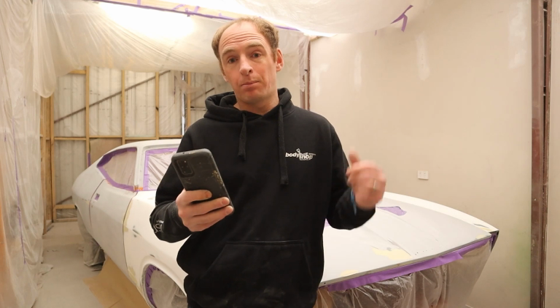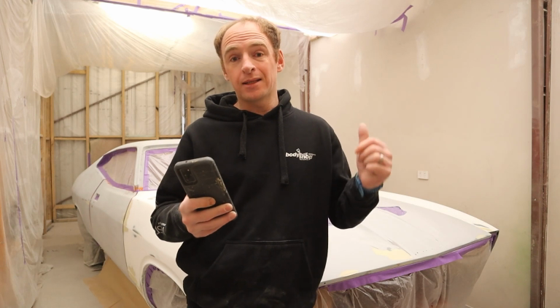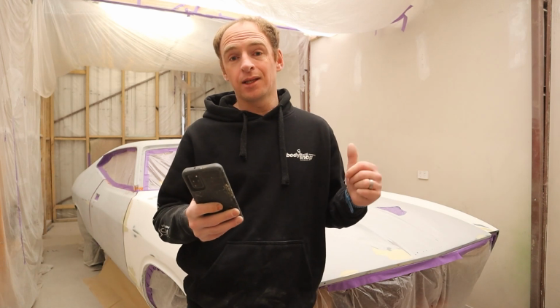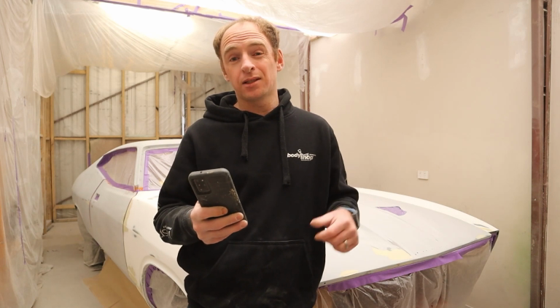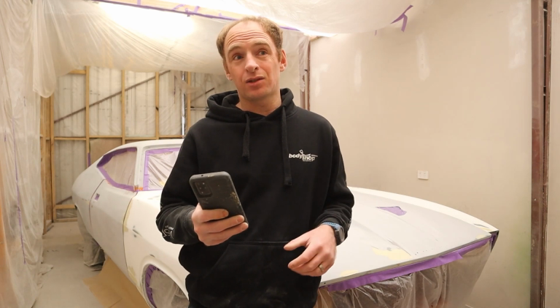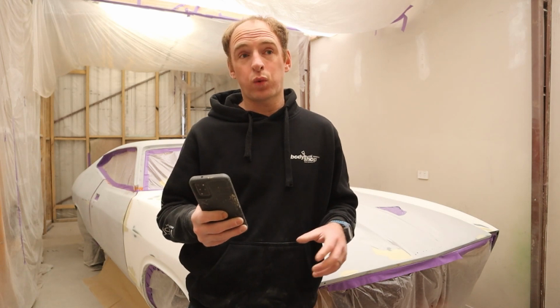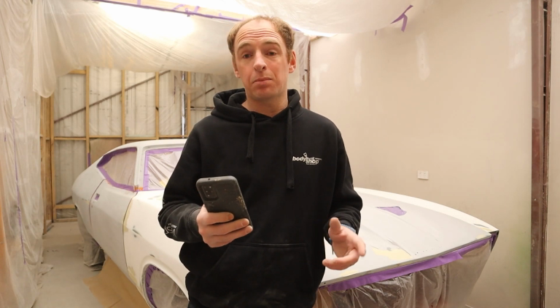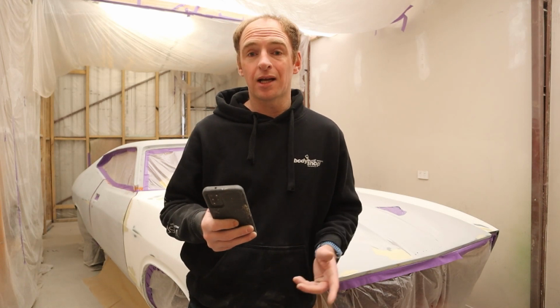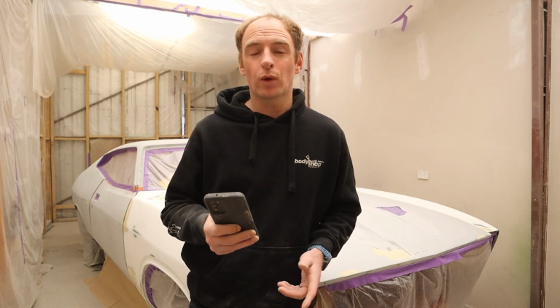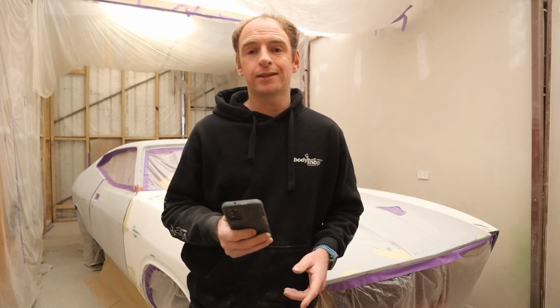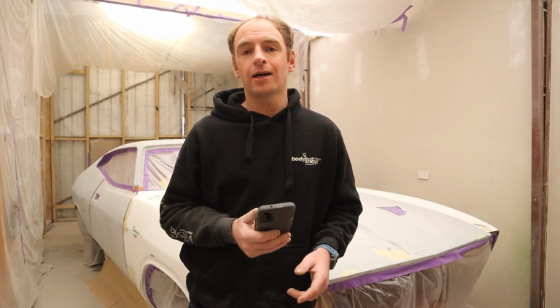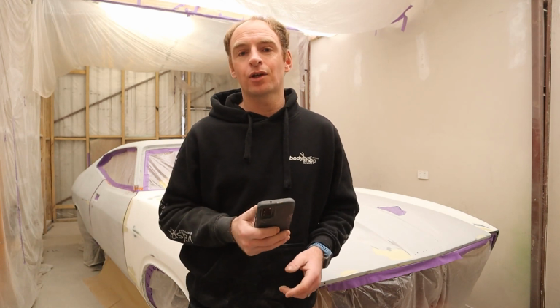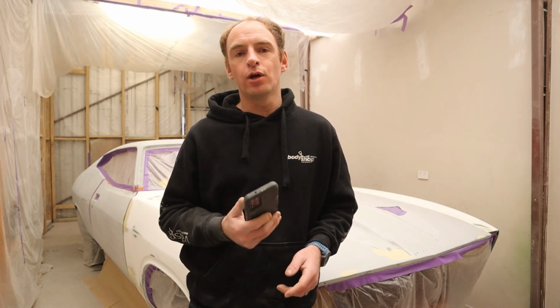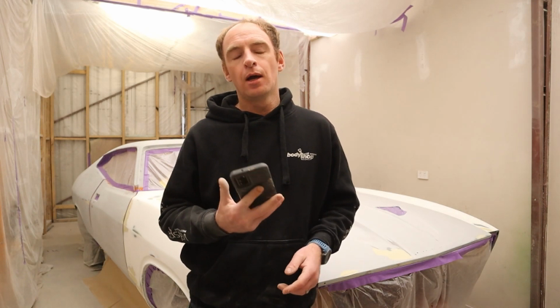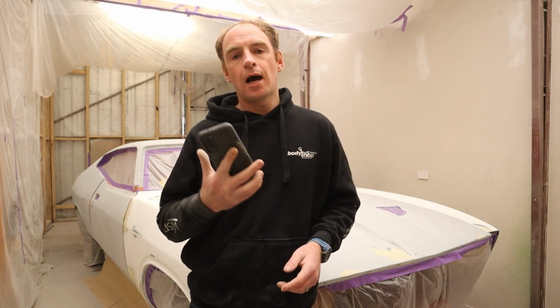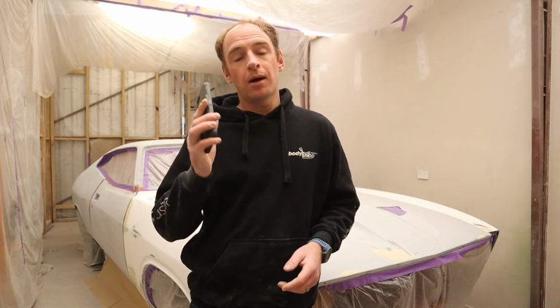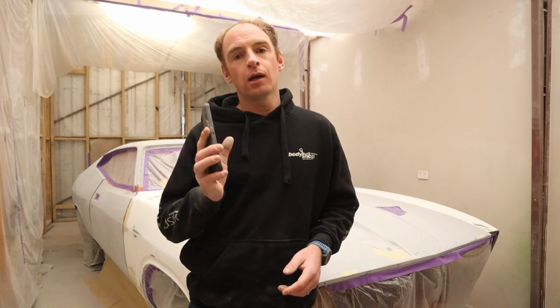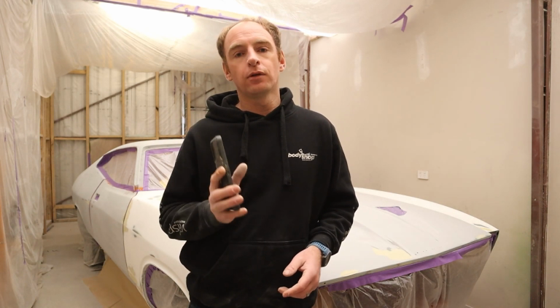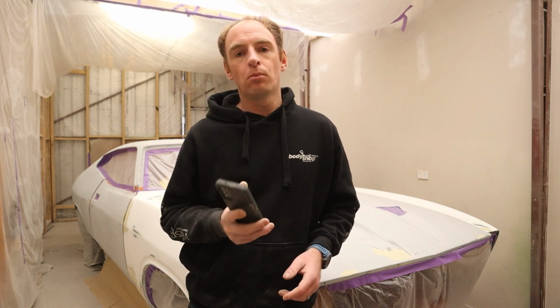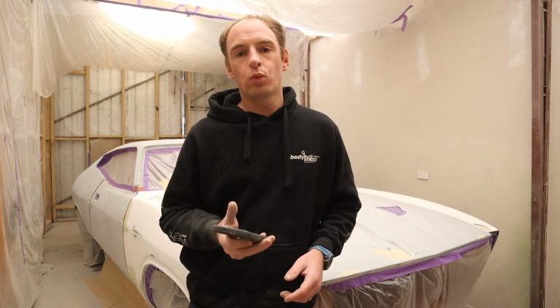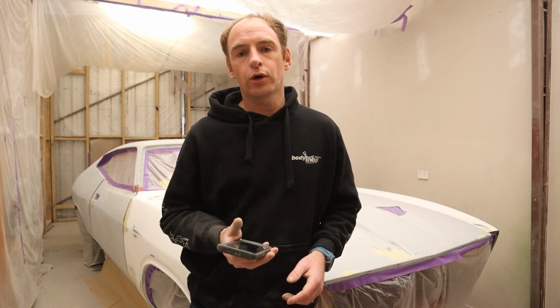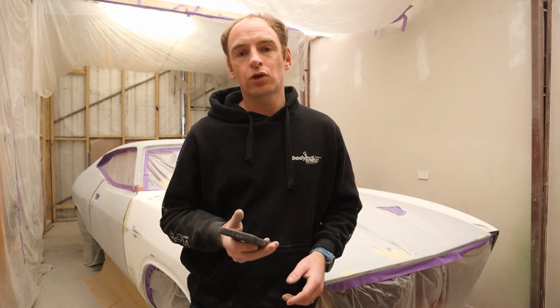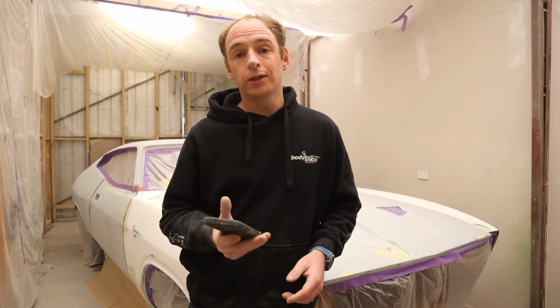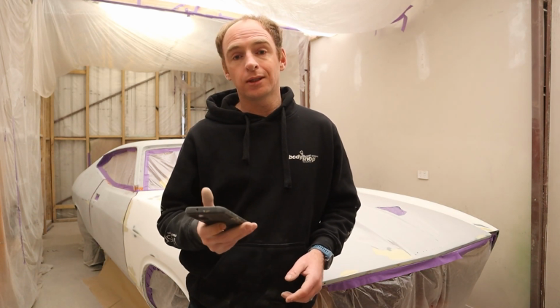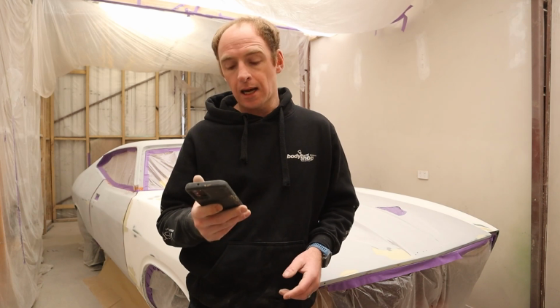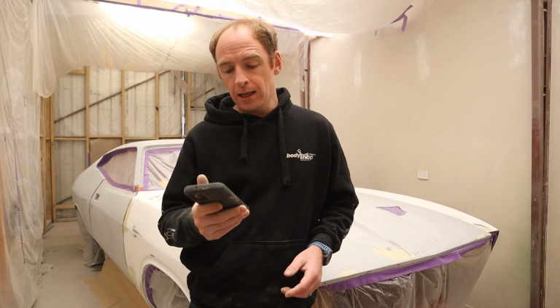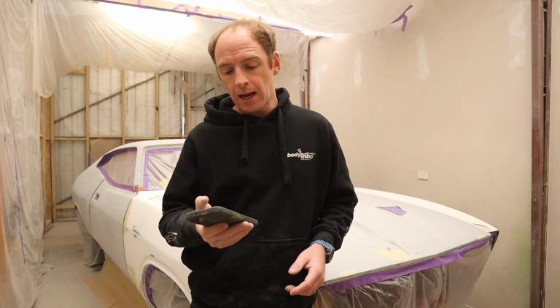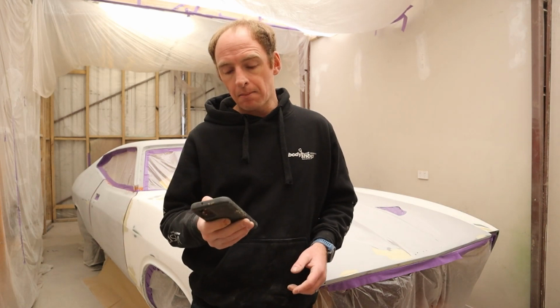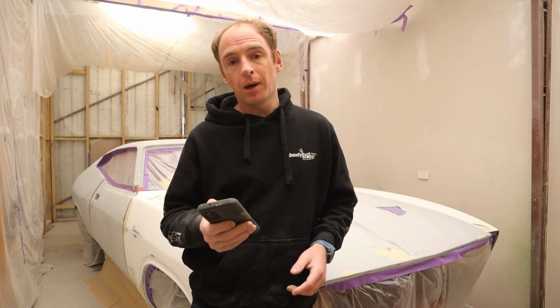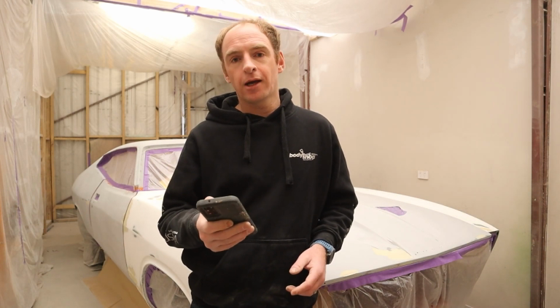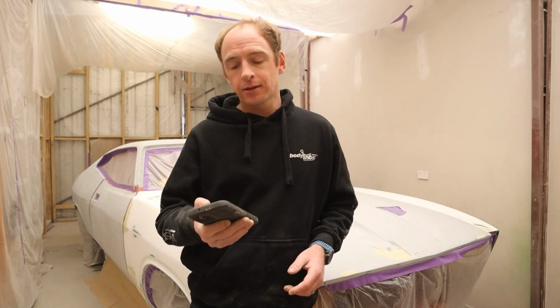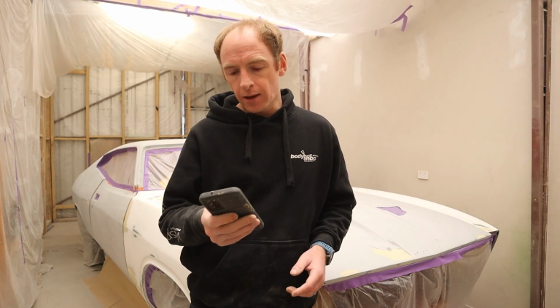Compared to this, this is 20-plus weeks now — so a hell of a lot more work has gone into this car.